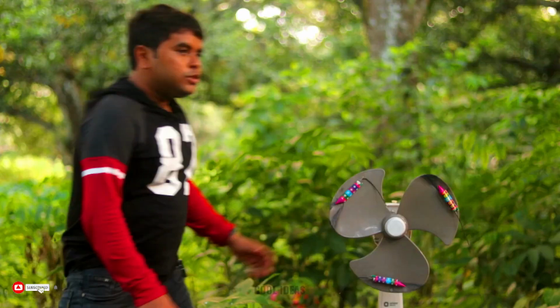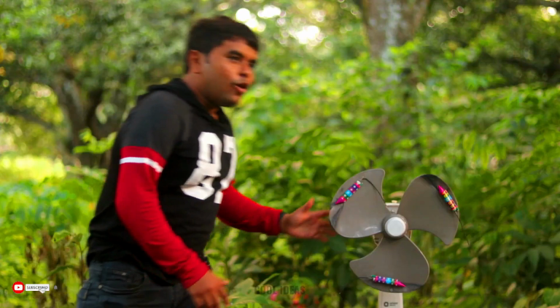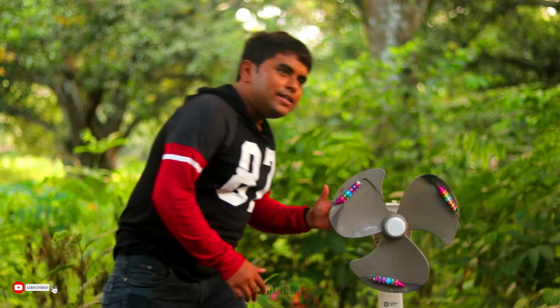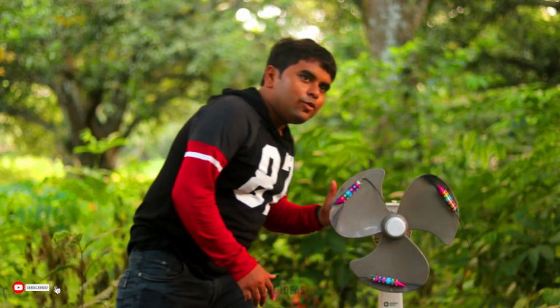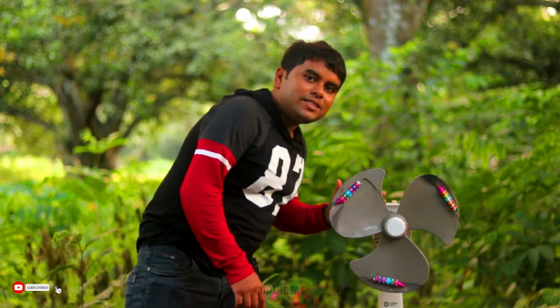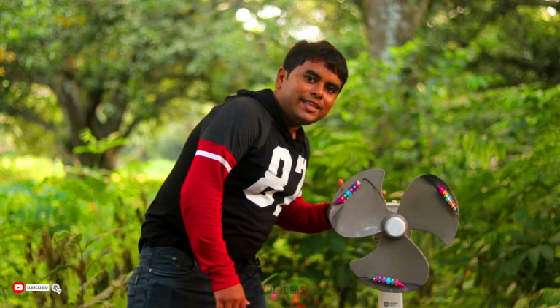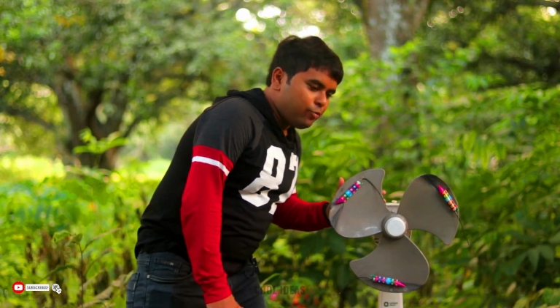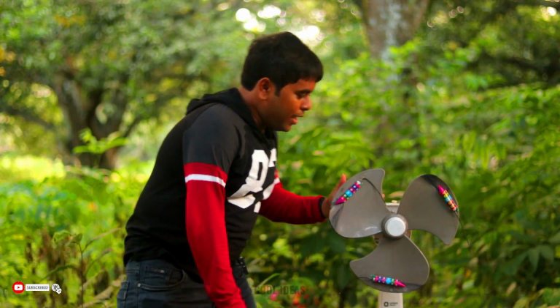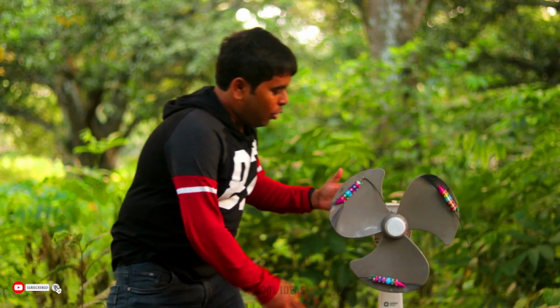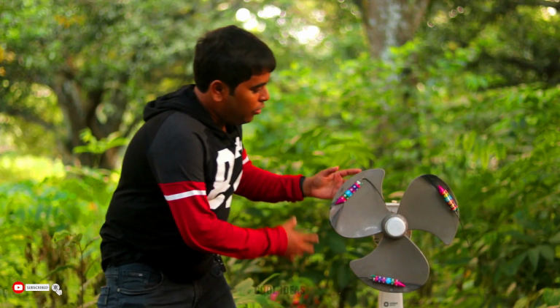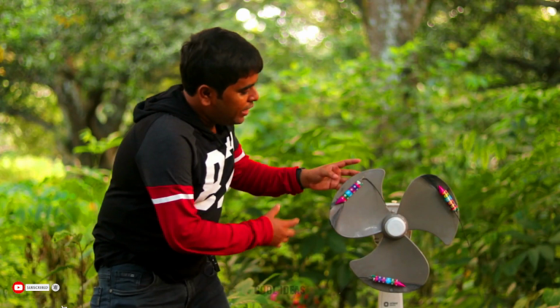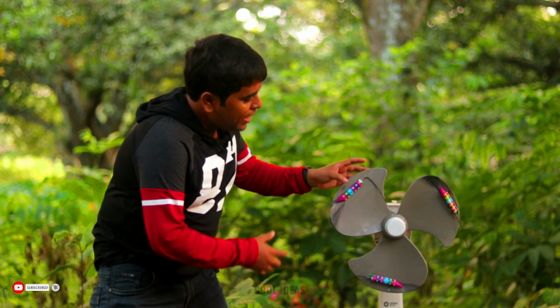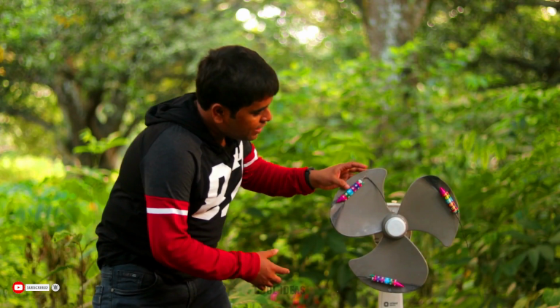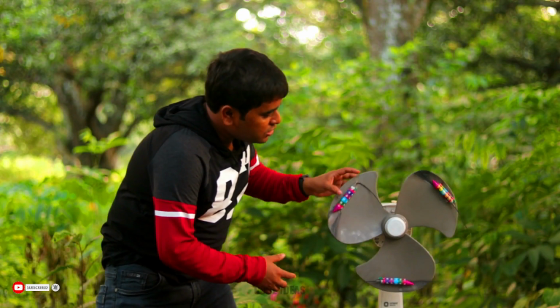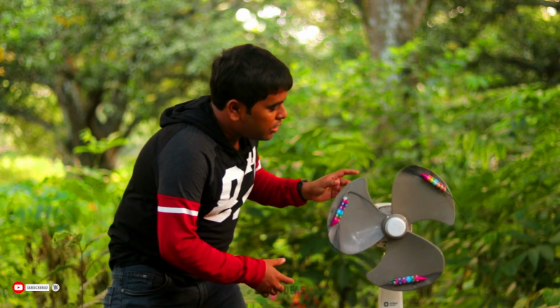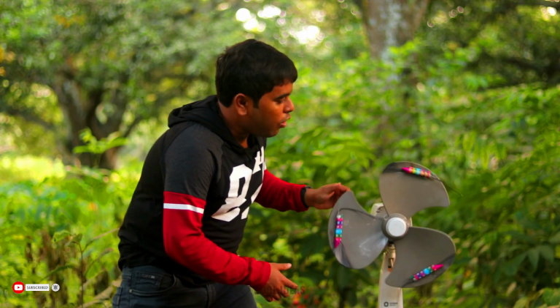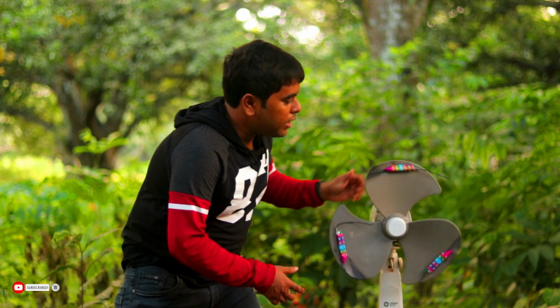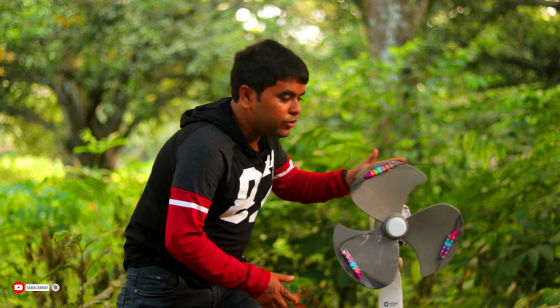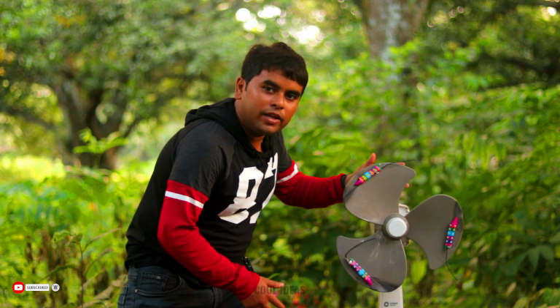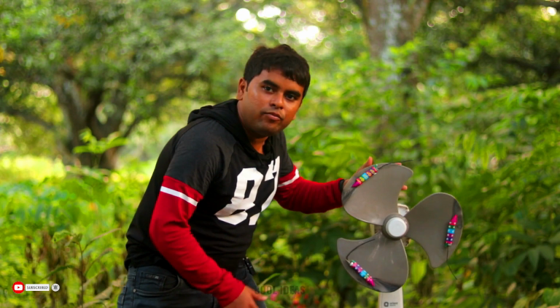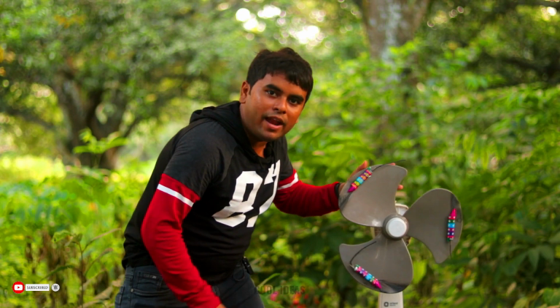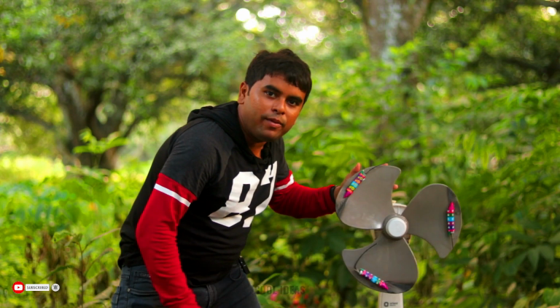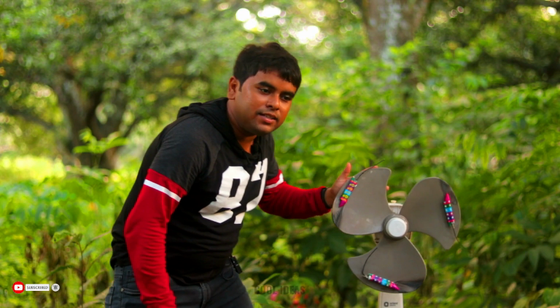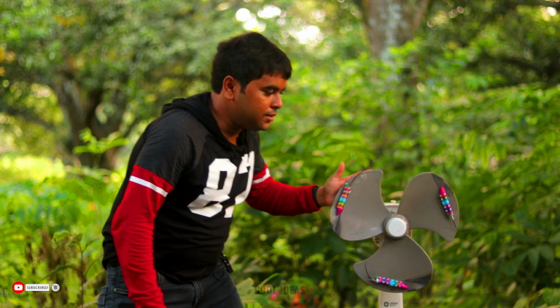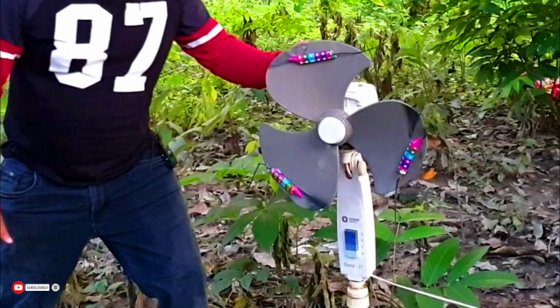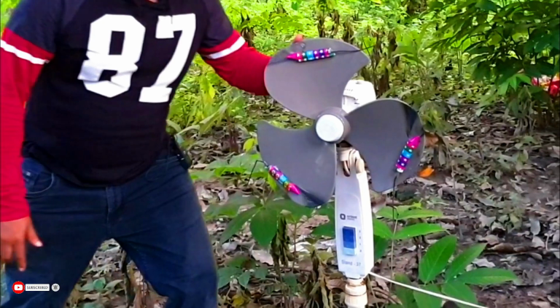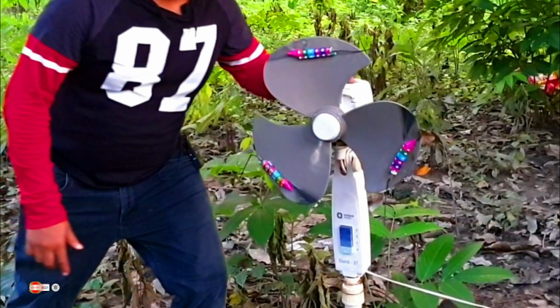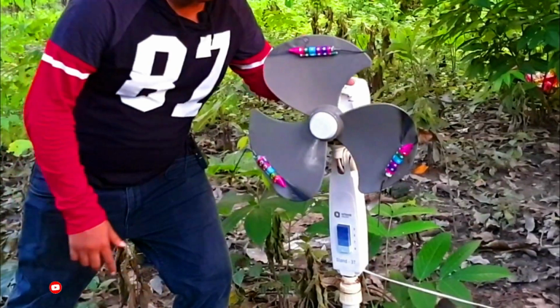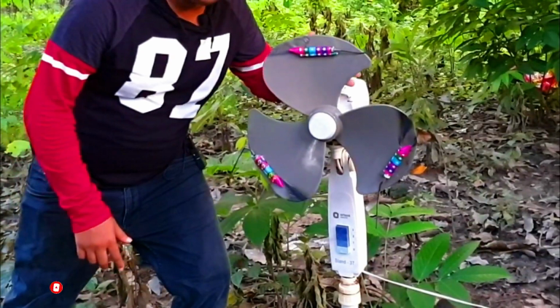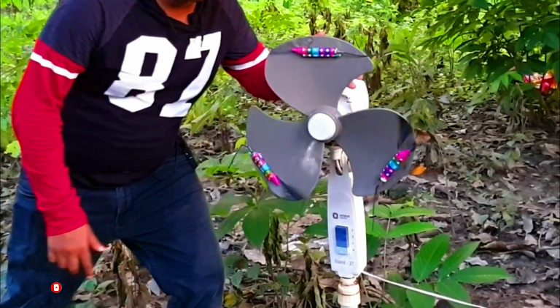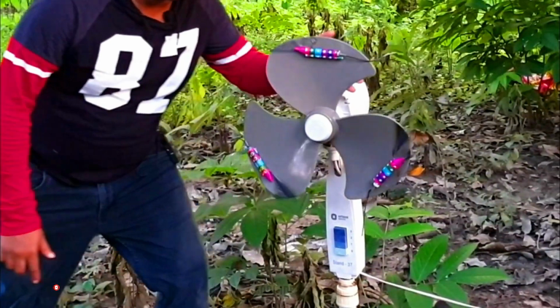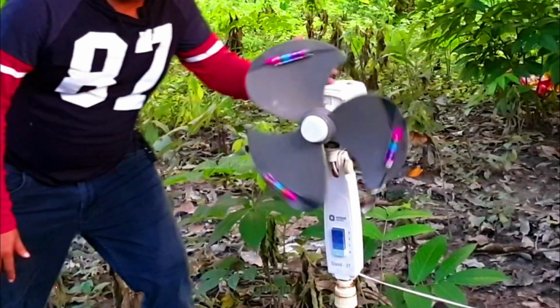You can see that we have already attached the rocket with the fan blade. Now let's light up the rocket.